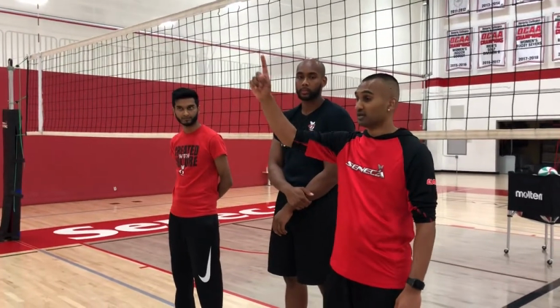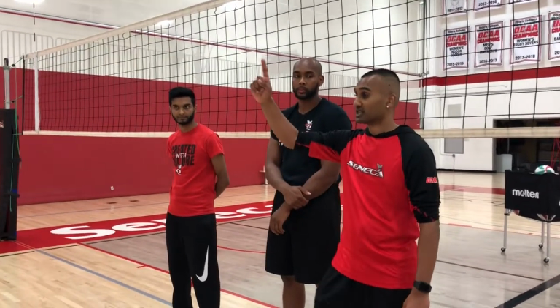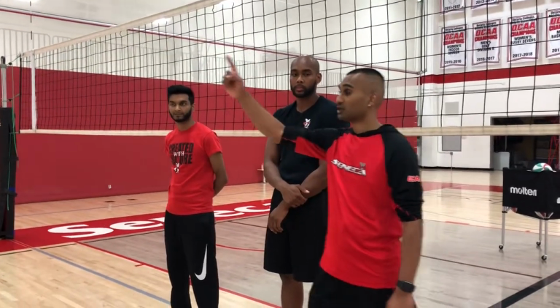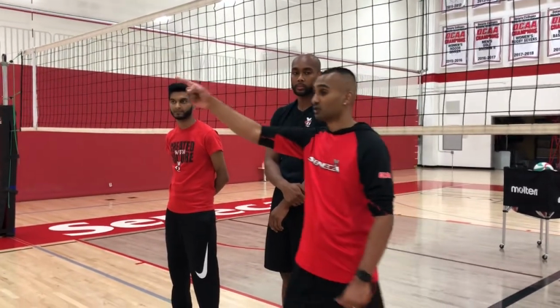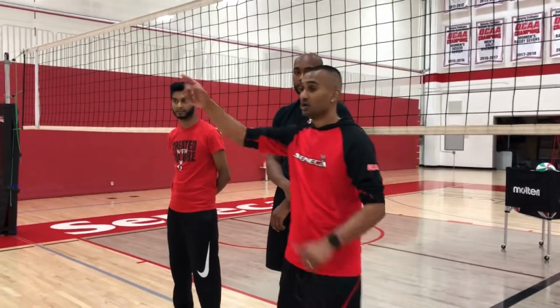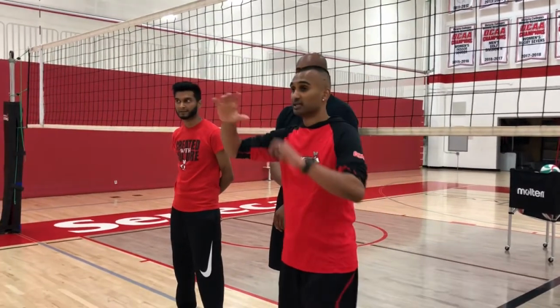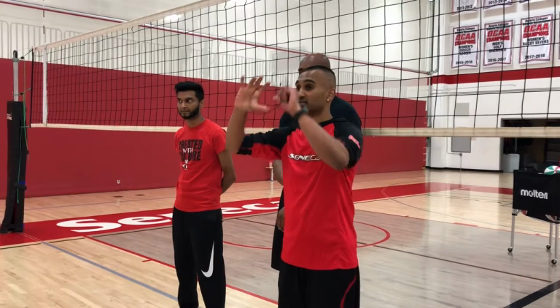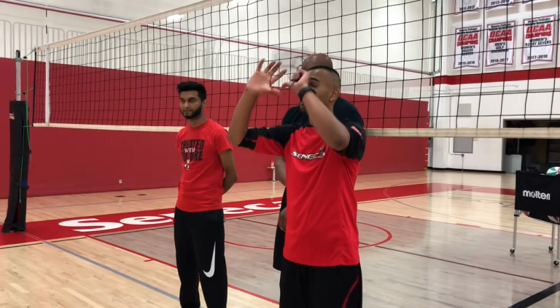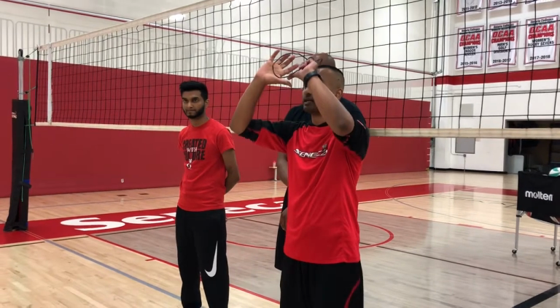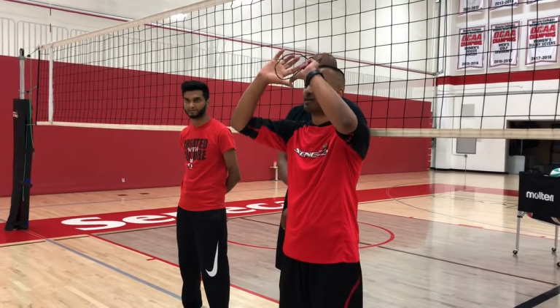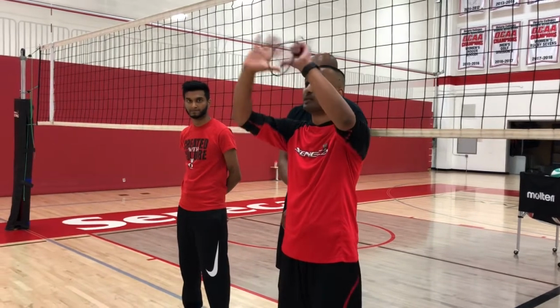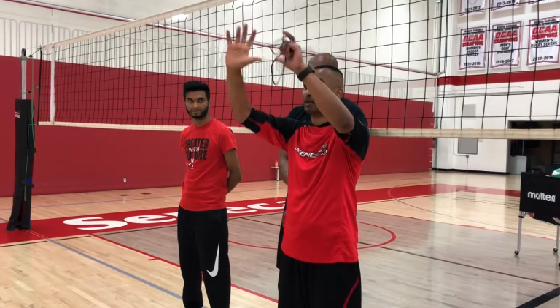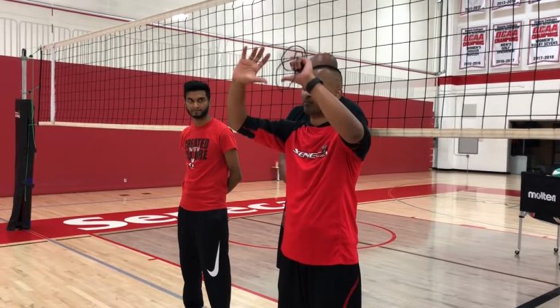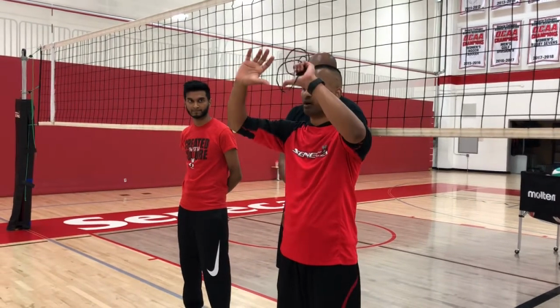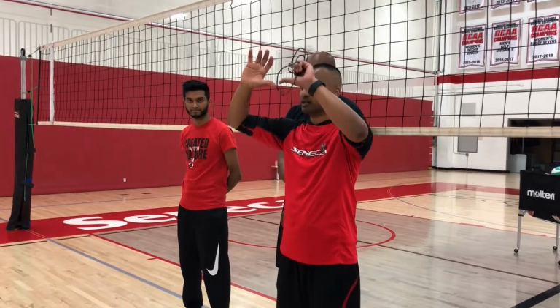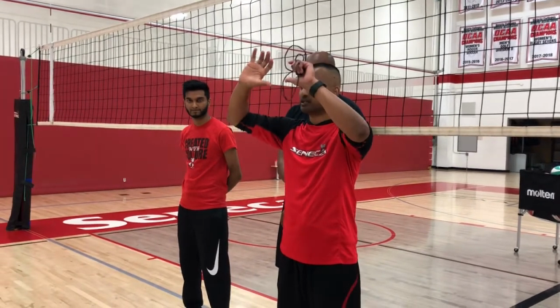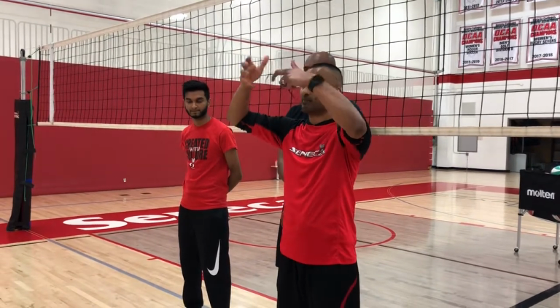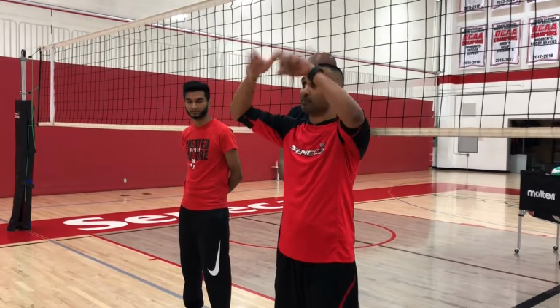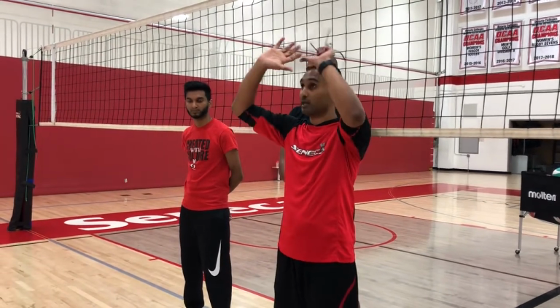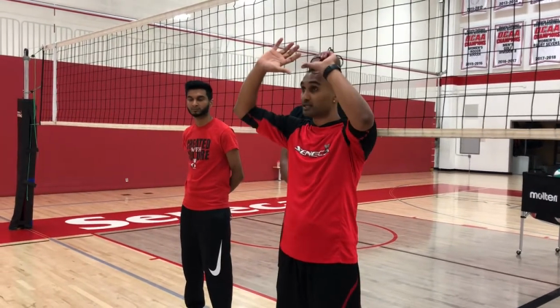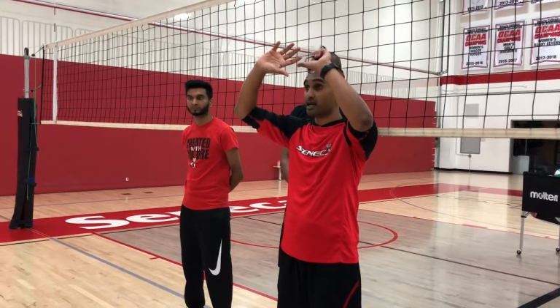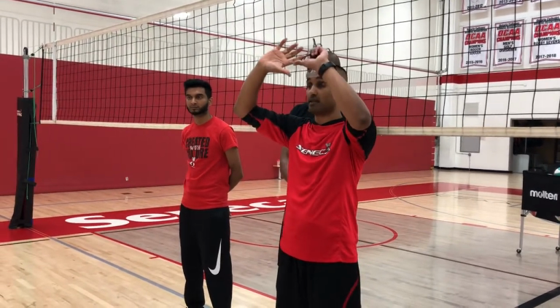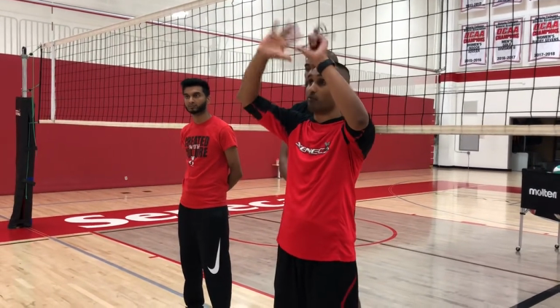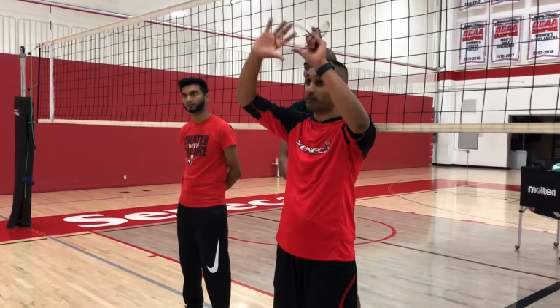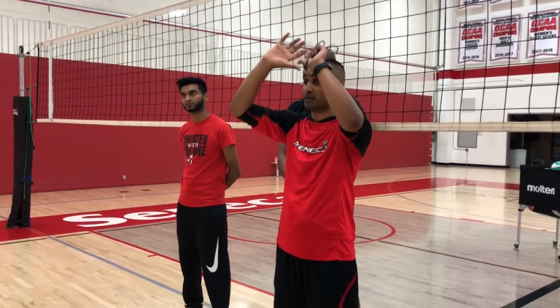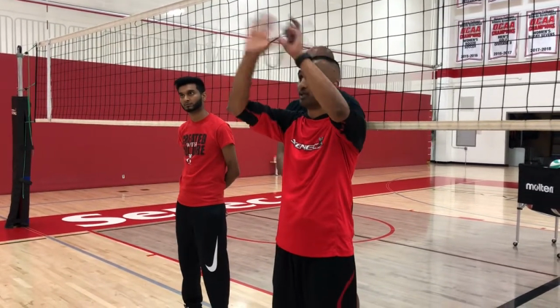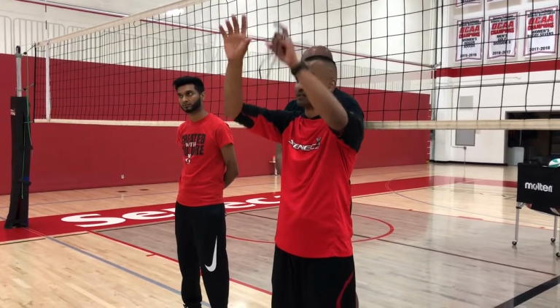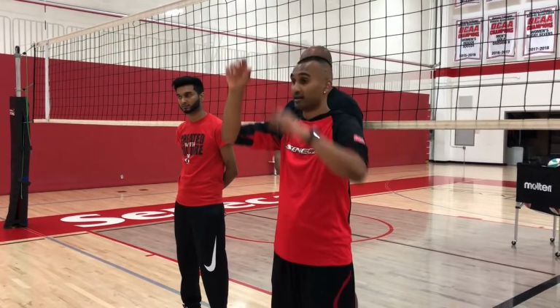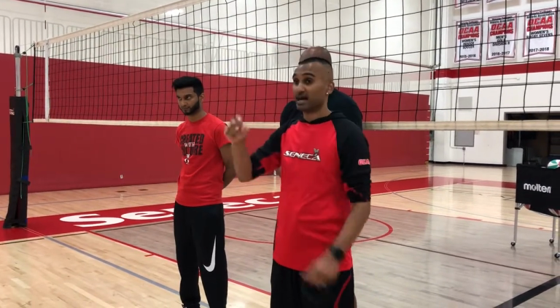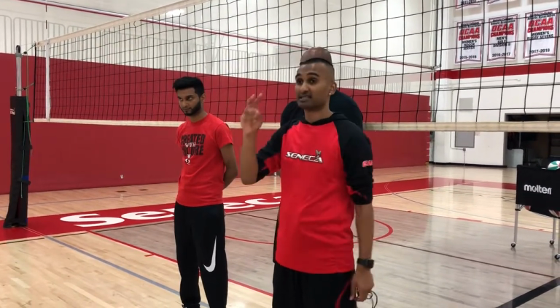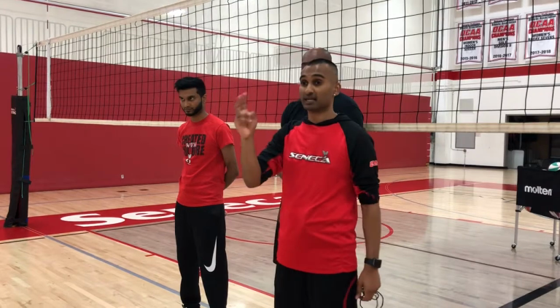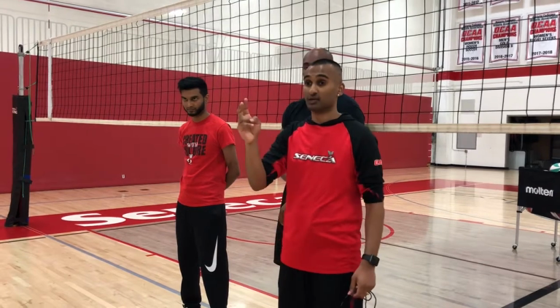The second cue is the setter is then going to manipulate the ball. Does the setter manipulate to the right side? Do they go pipe? Do they go left side? That's the second cue.